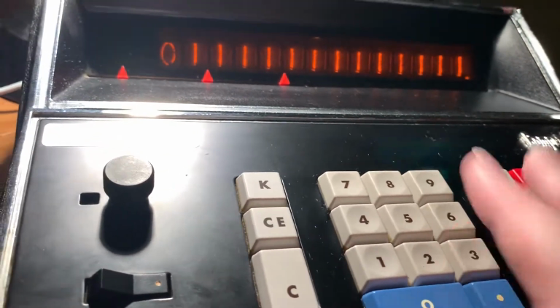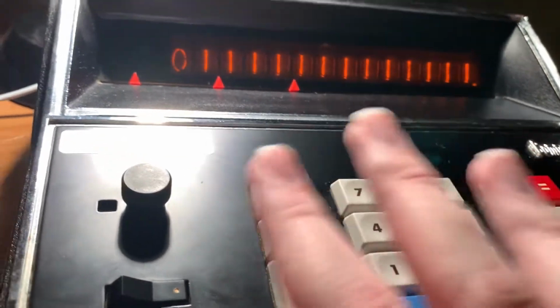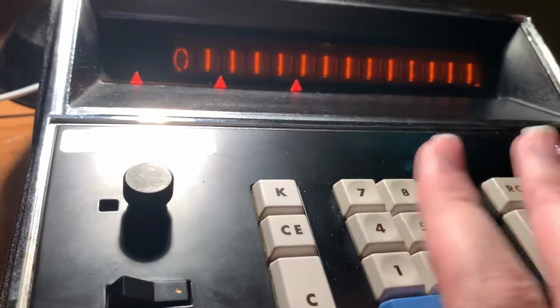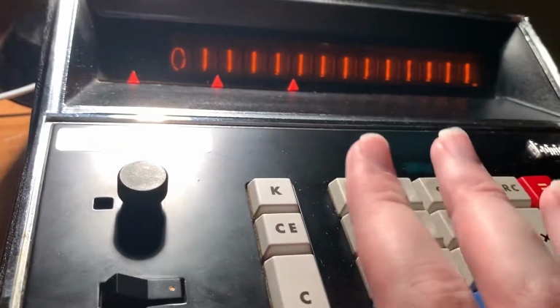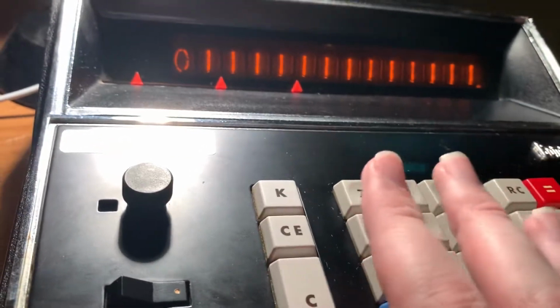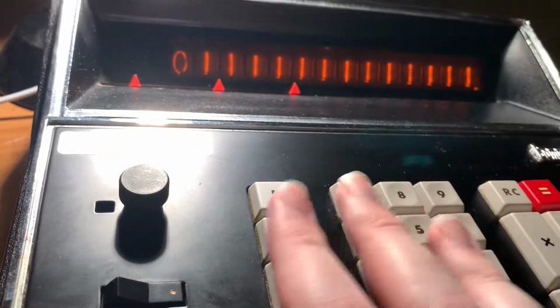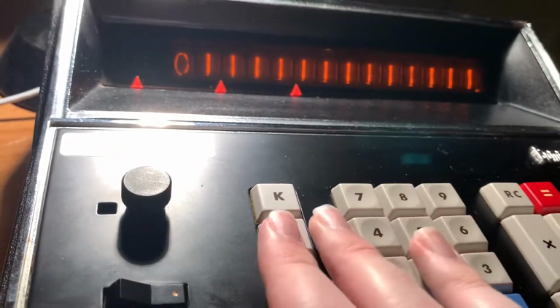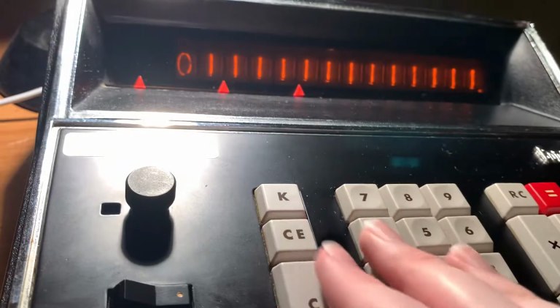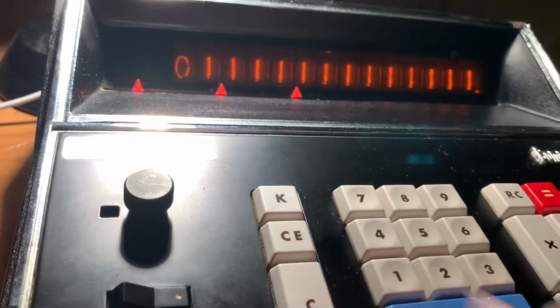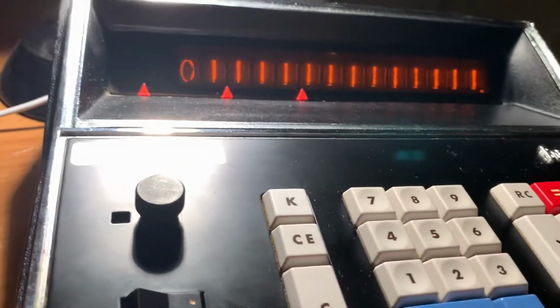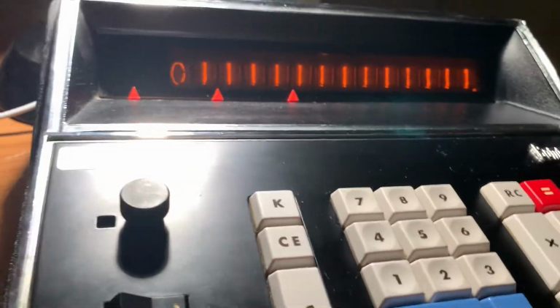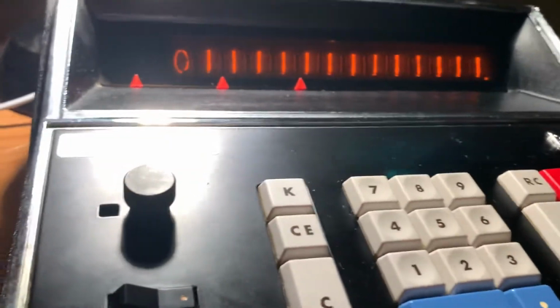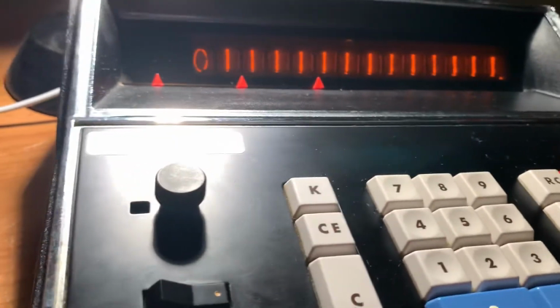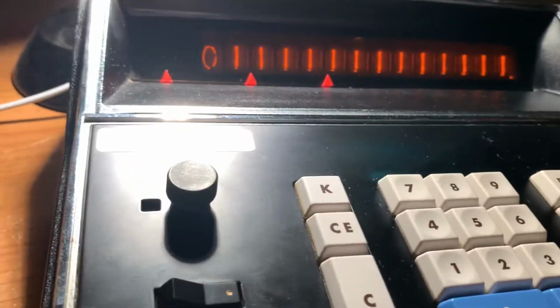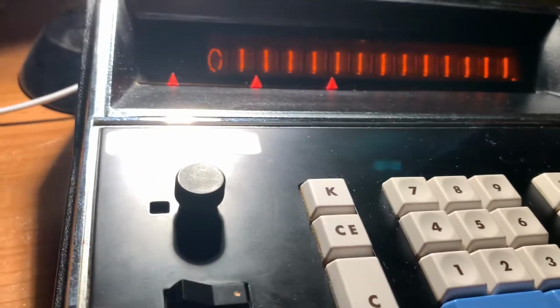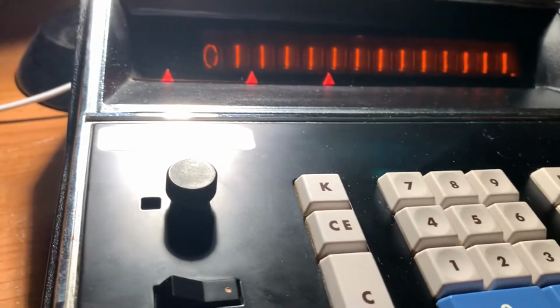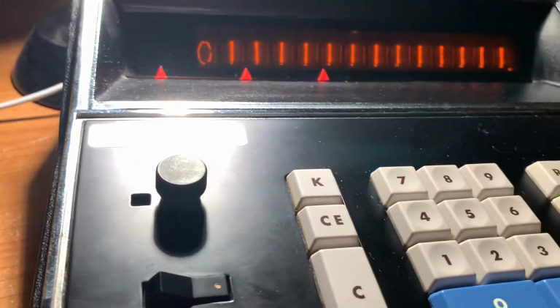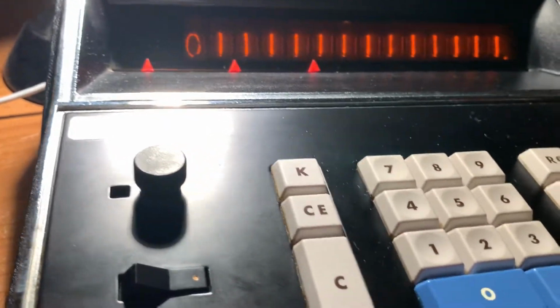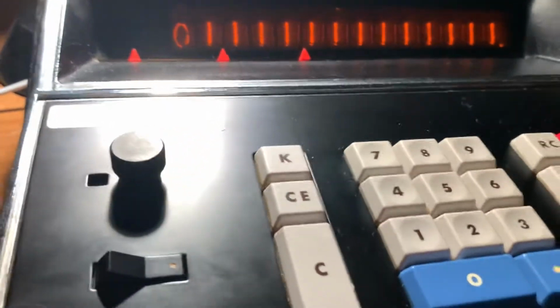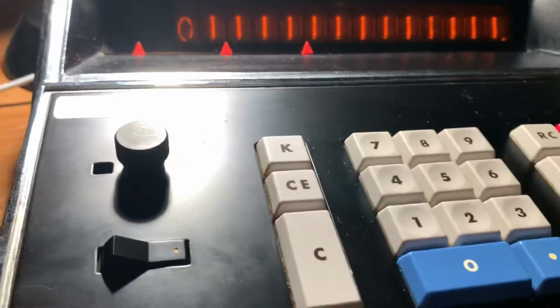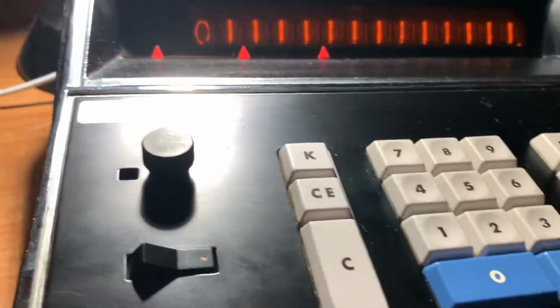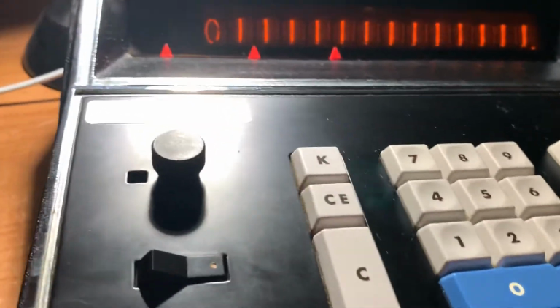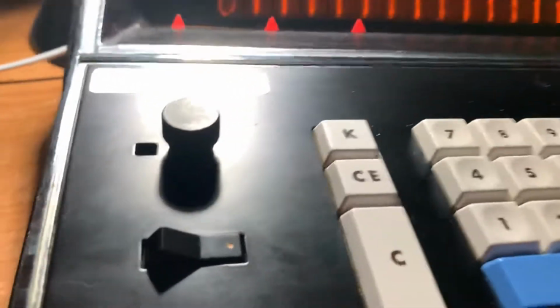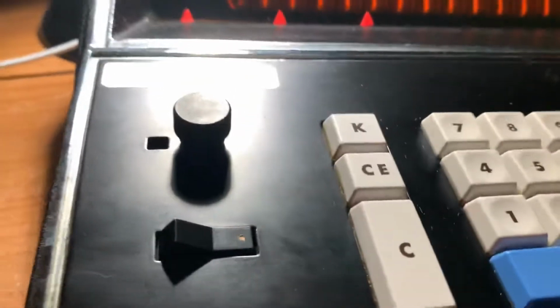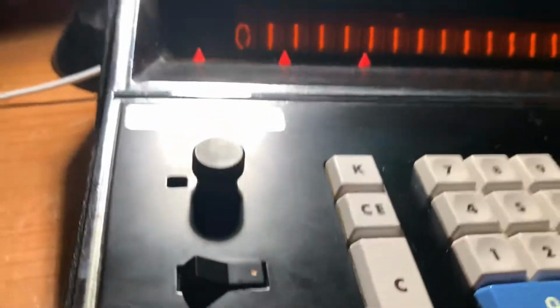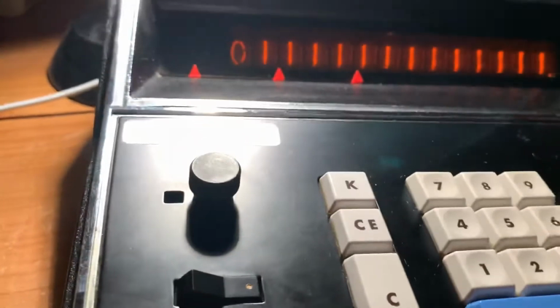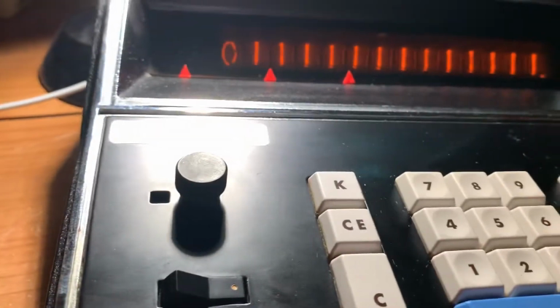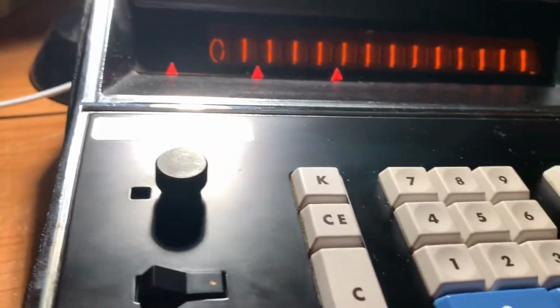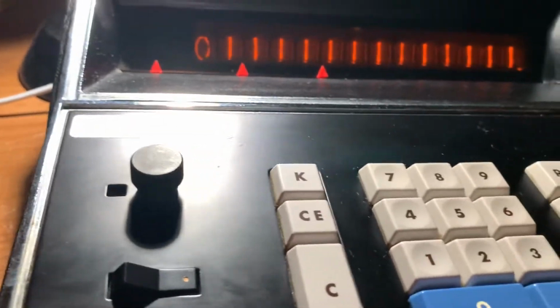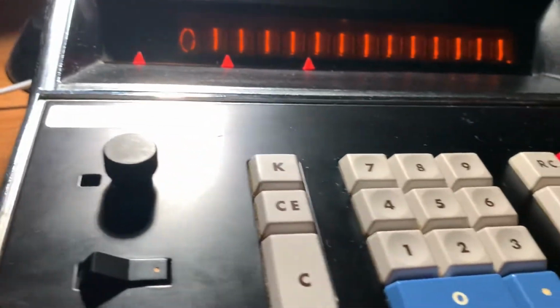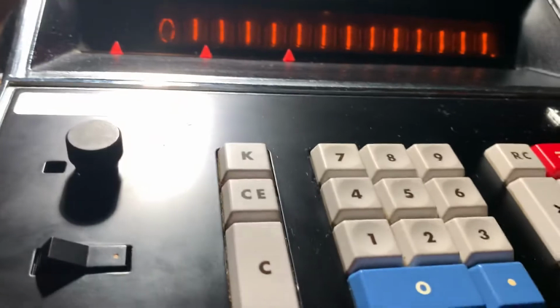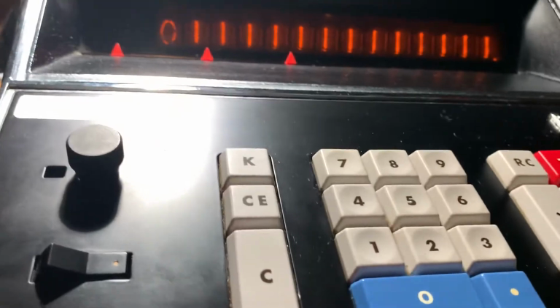This is 14 Nixie tube digits for you to work with. For addition and subtraction you can do all 14, but for multiplication and division you can only do 13 digits.